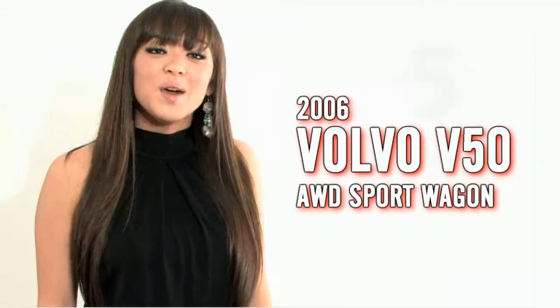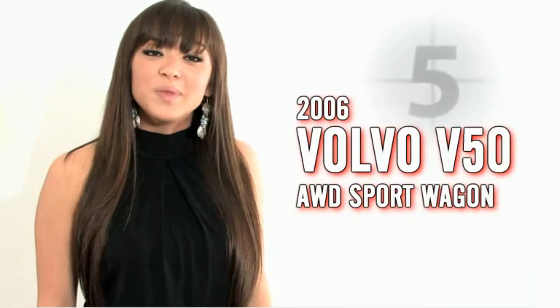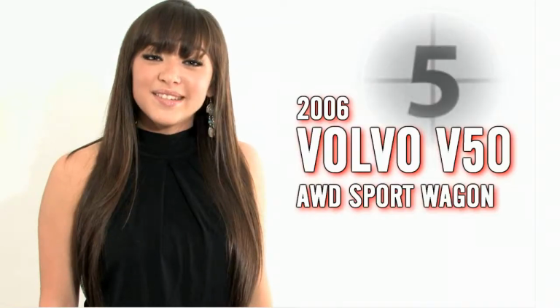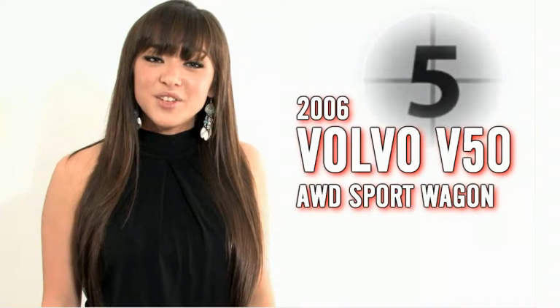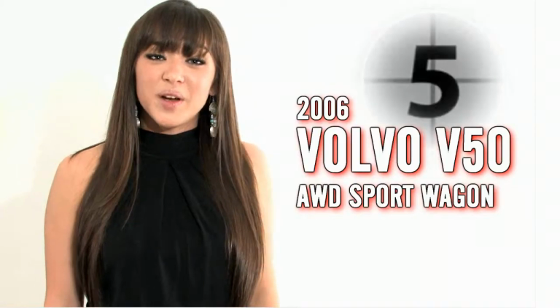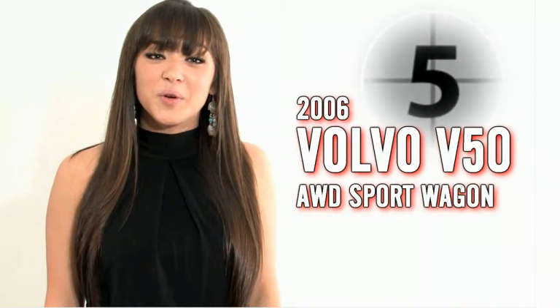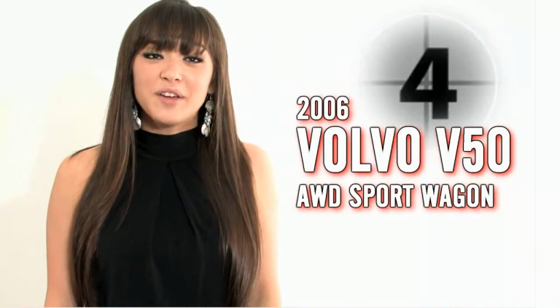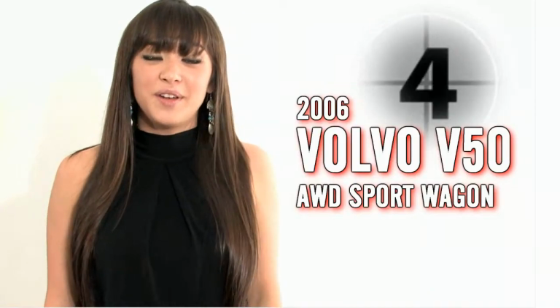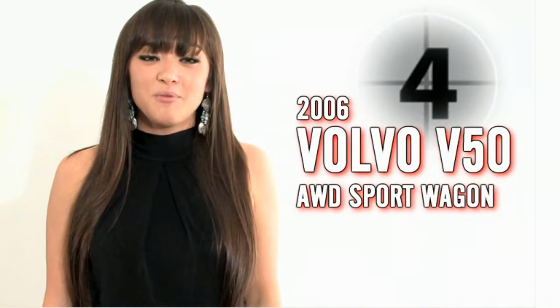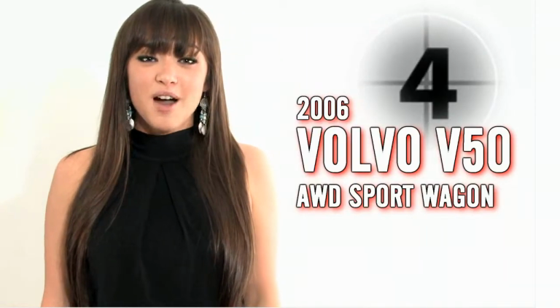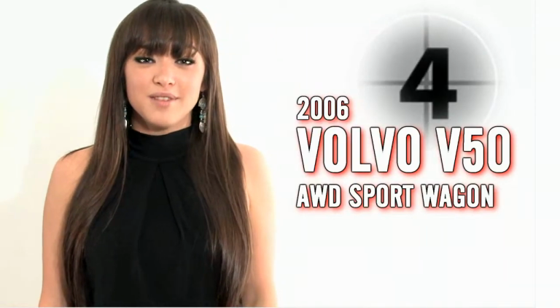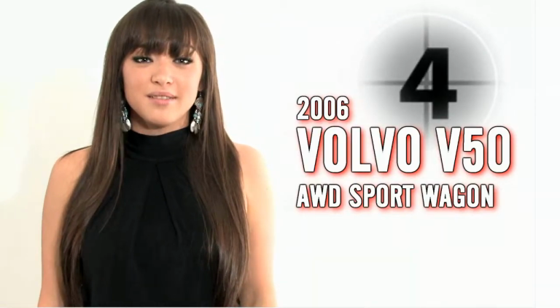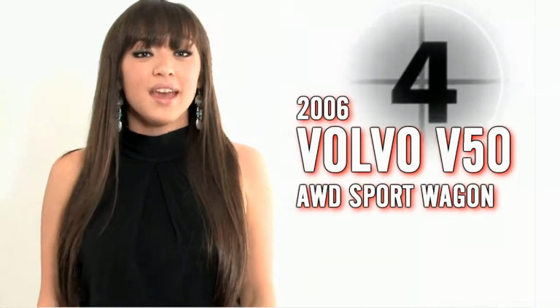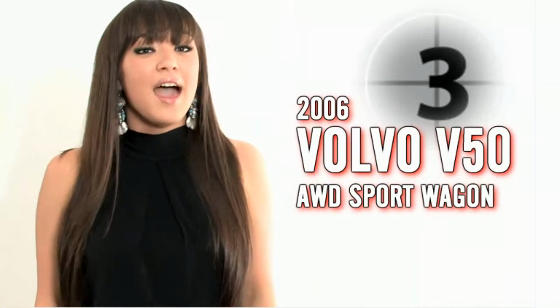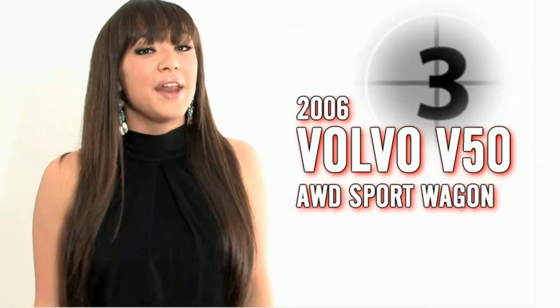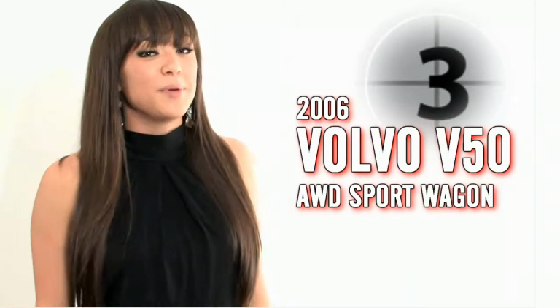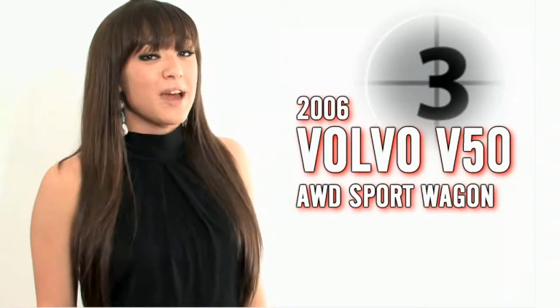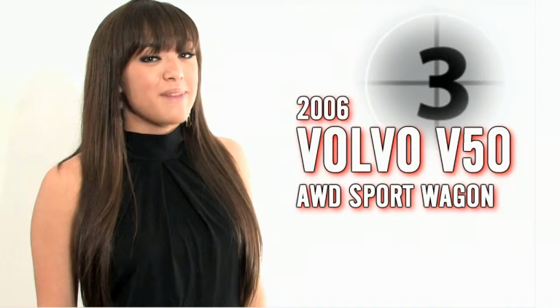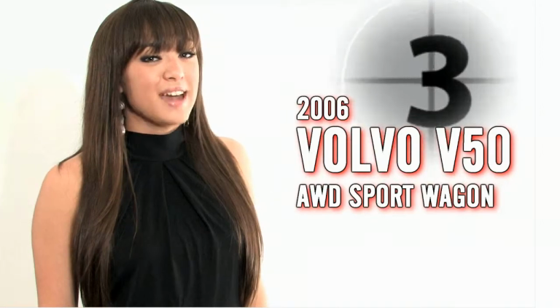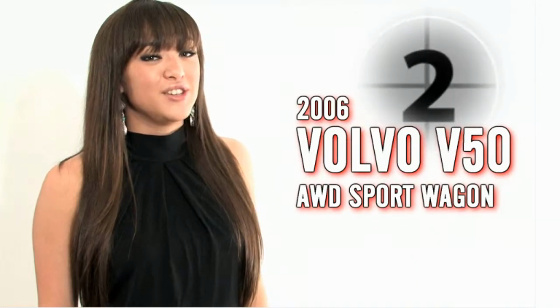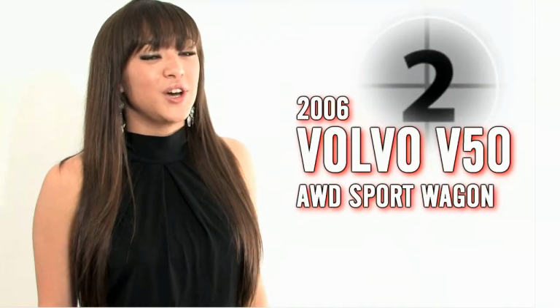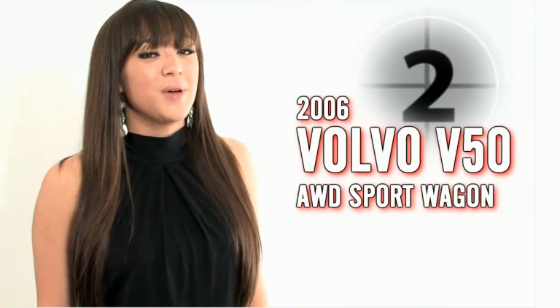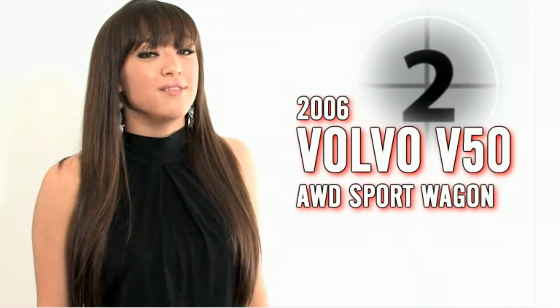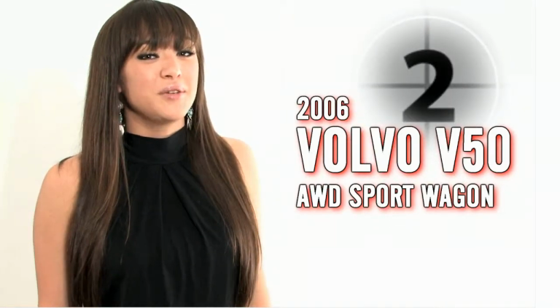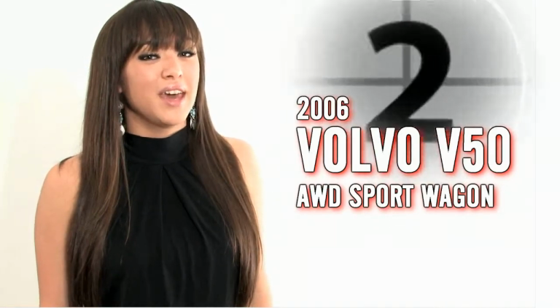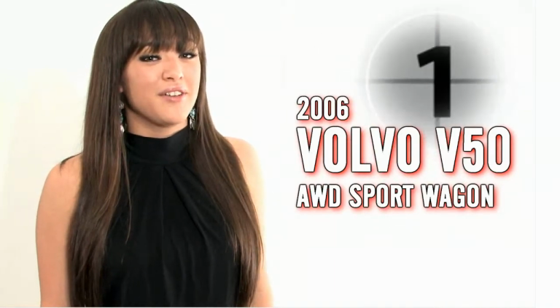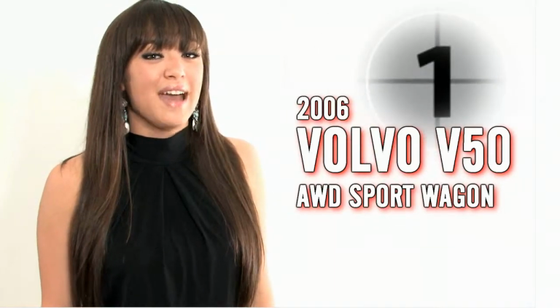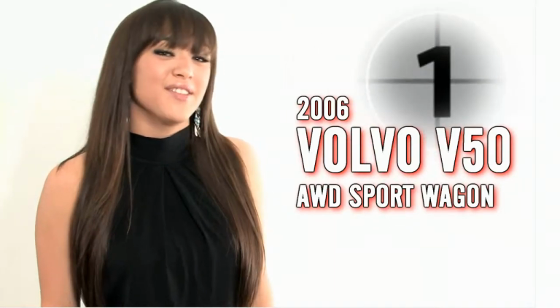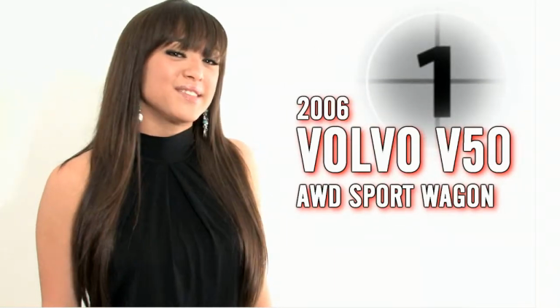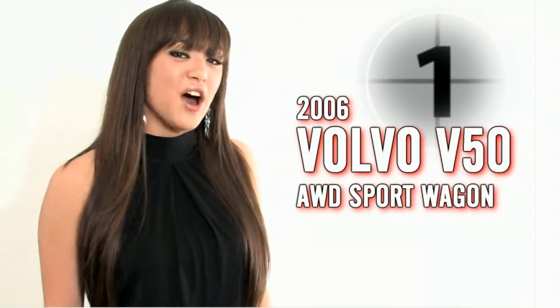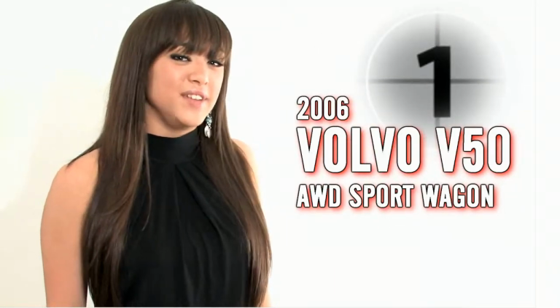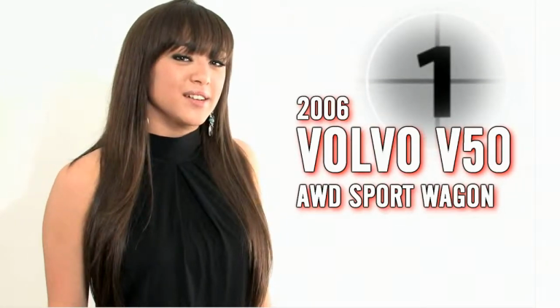Please enjoy our quick video walk around and I'll be right back to show you how you can get your hands on this hot vehicle.